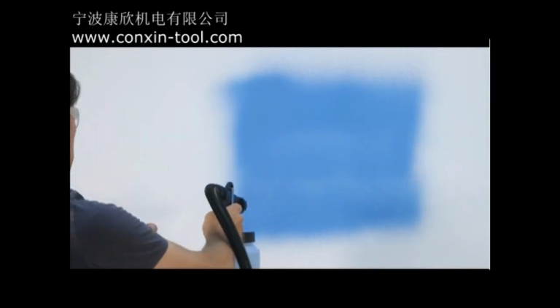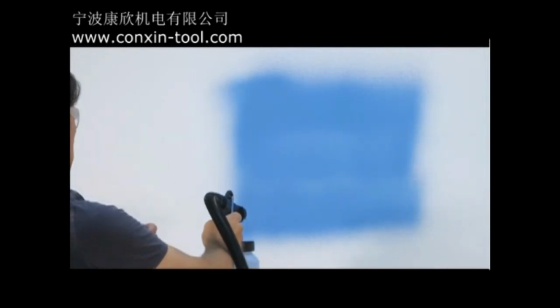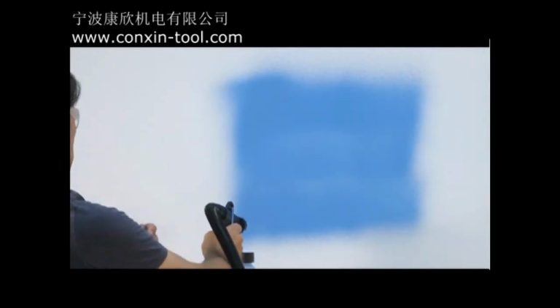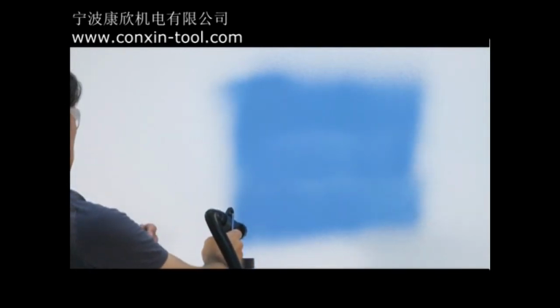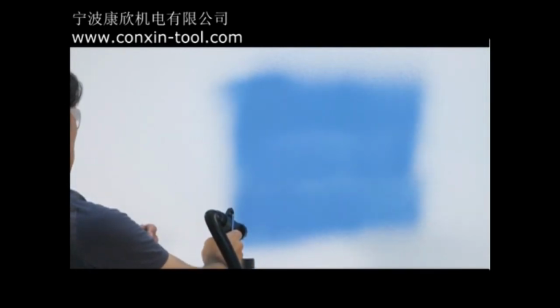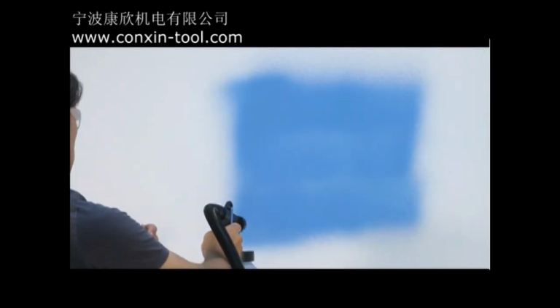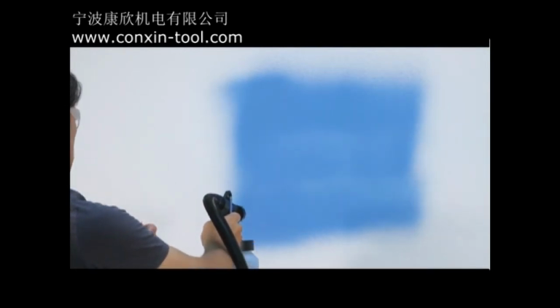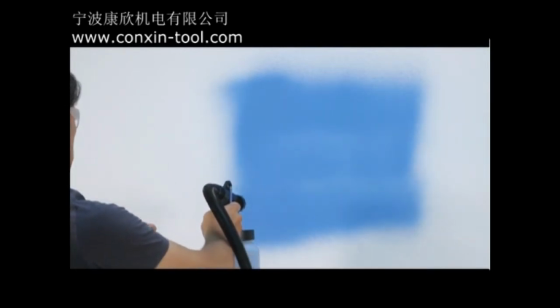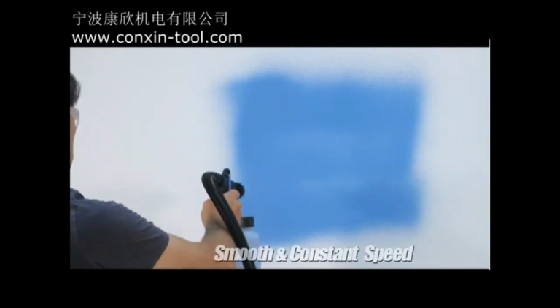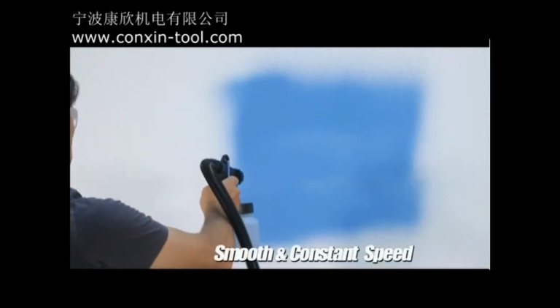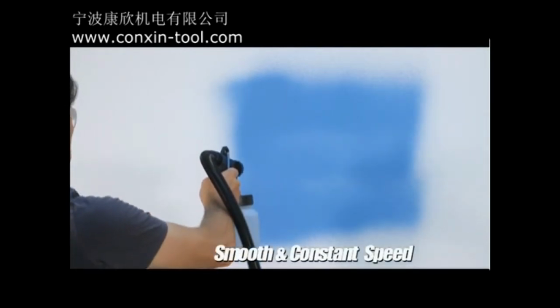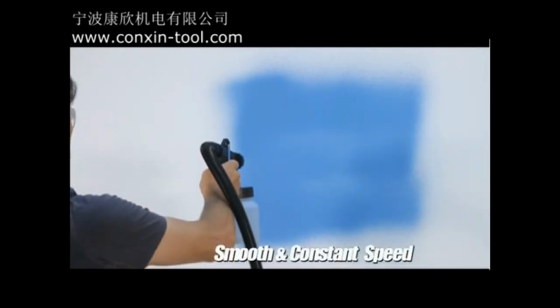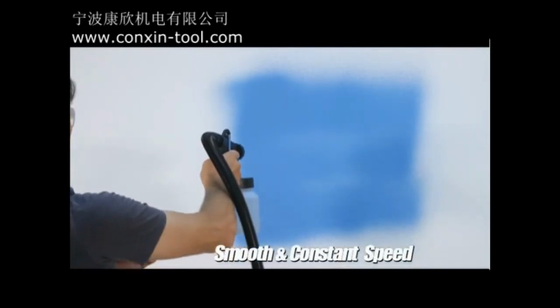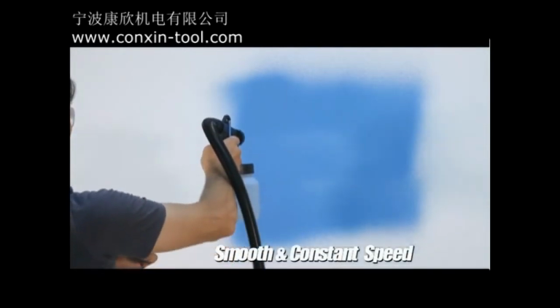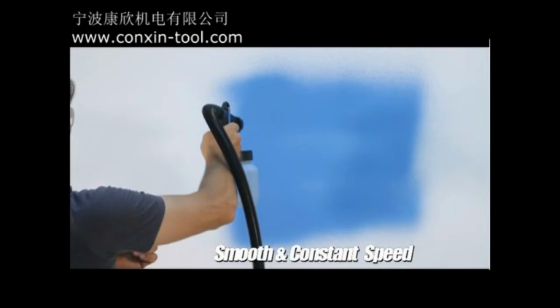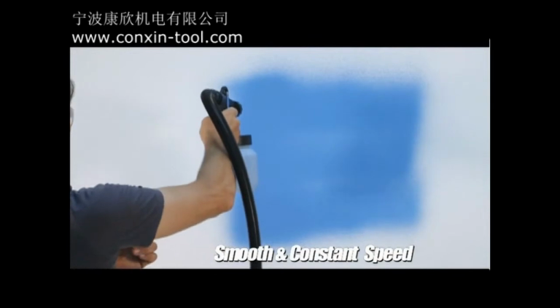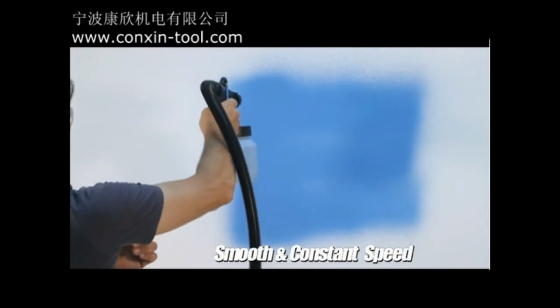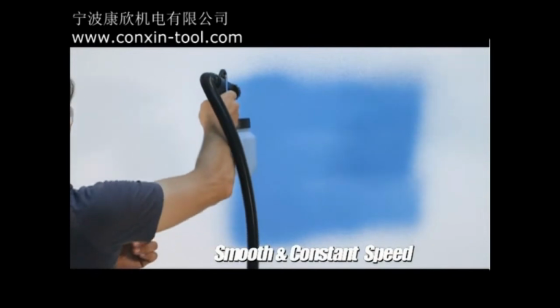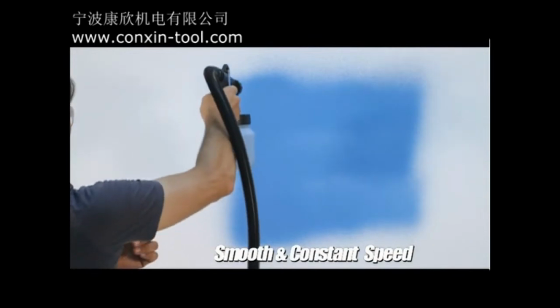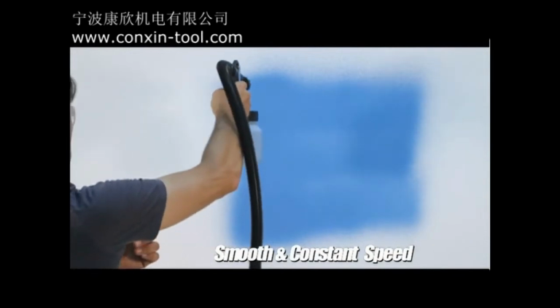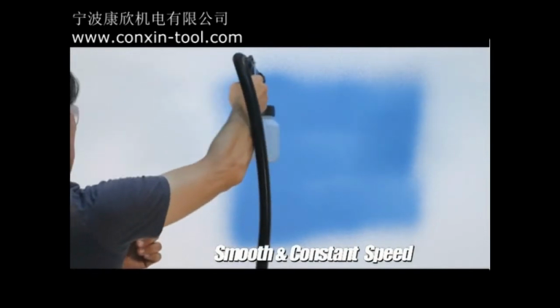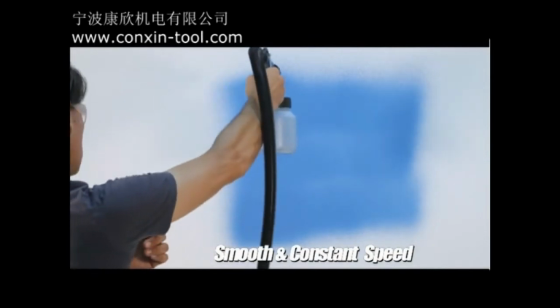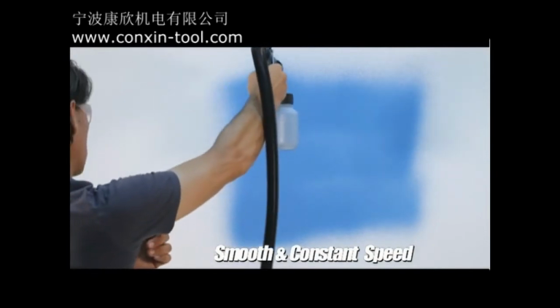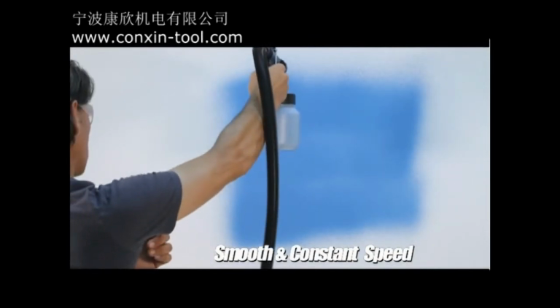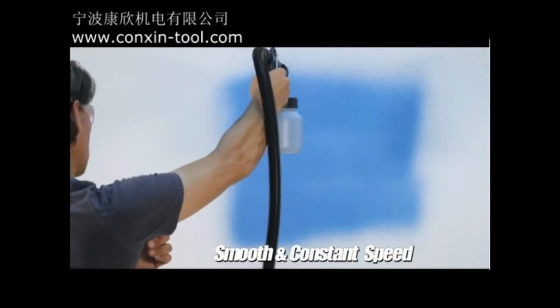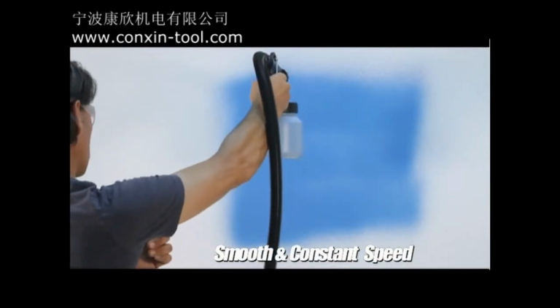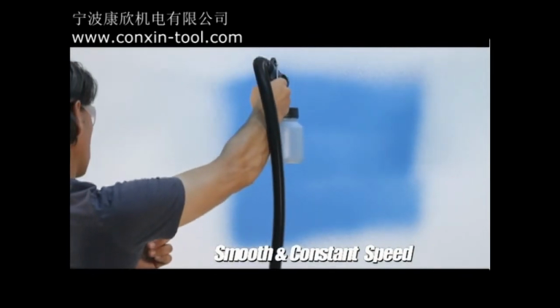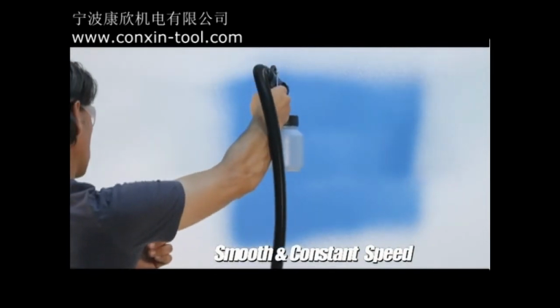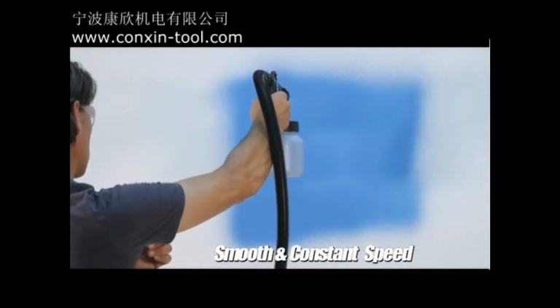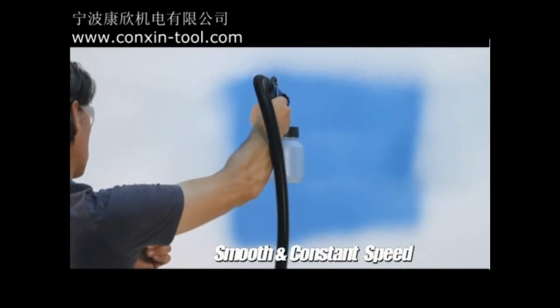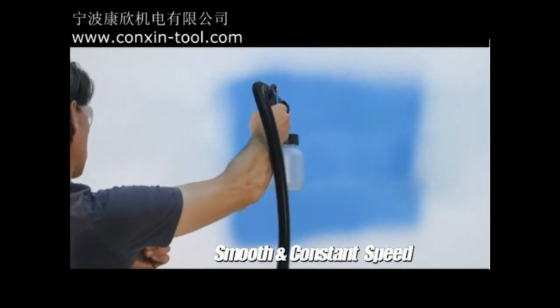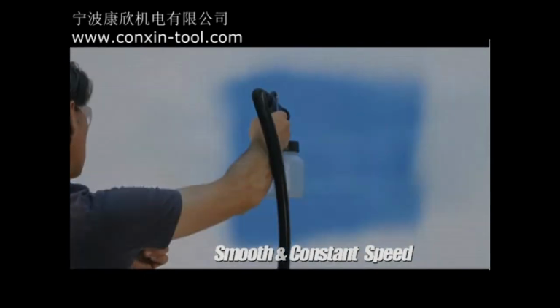Always make sure your passes are smooth, and your speed should stay constant. This will make painting even a very large wall fast and easy.